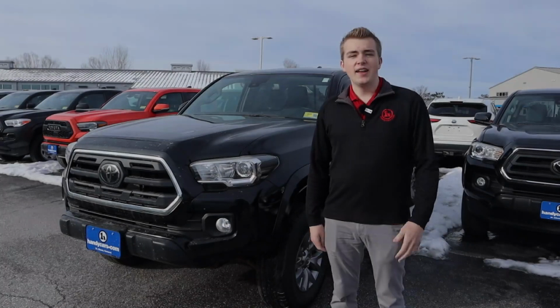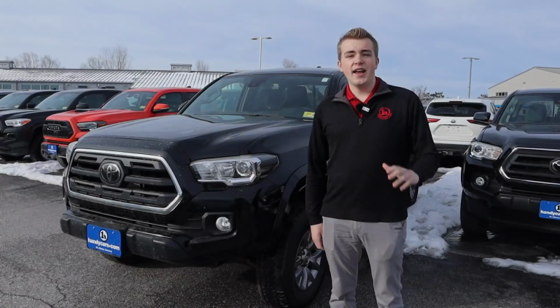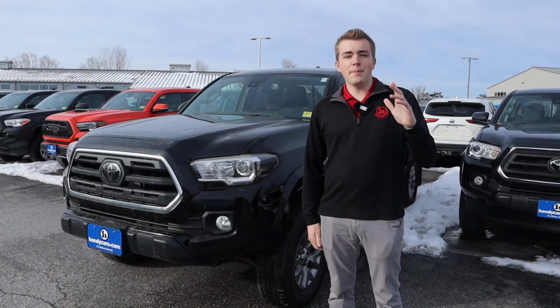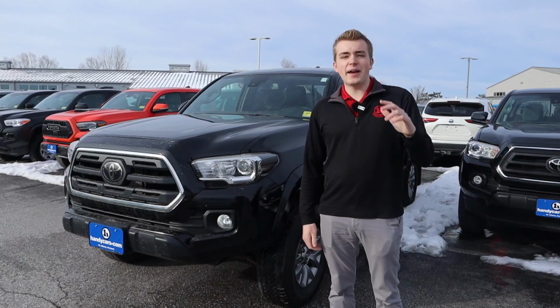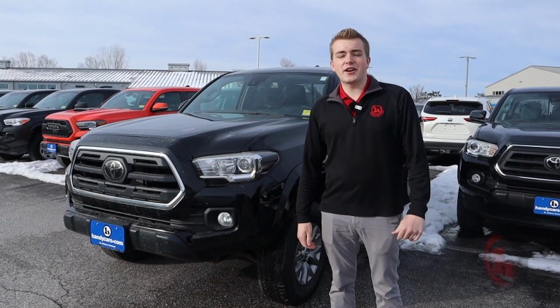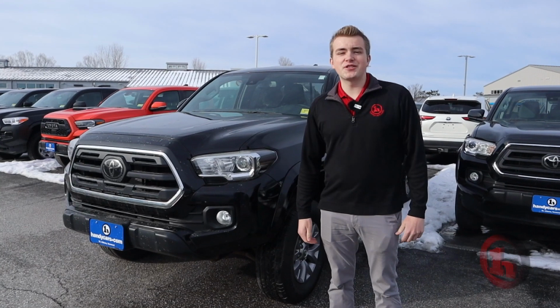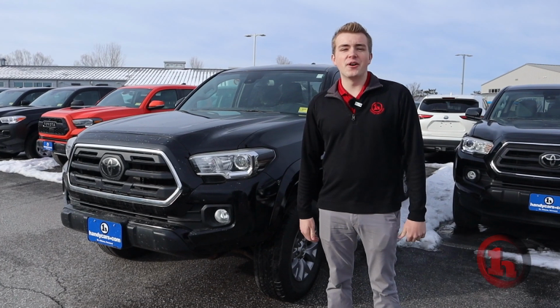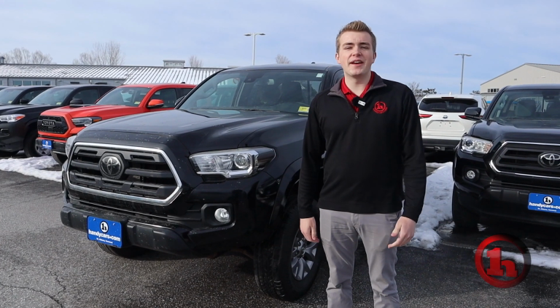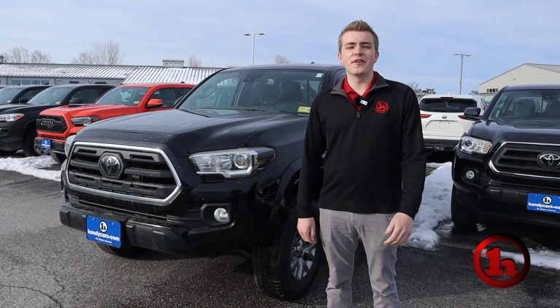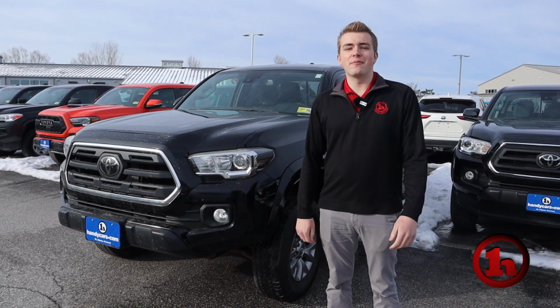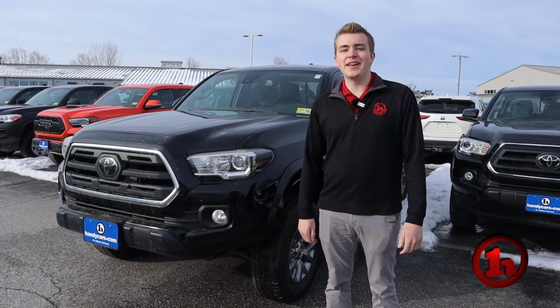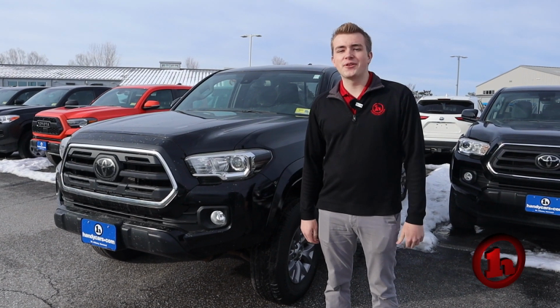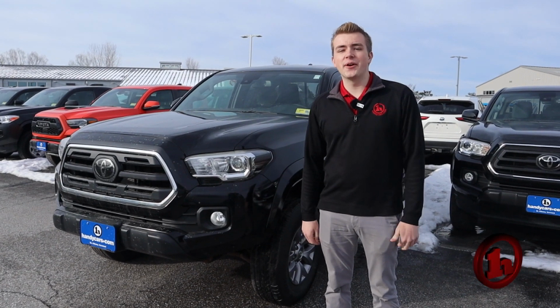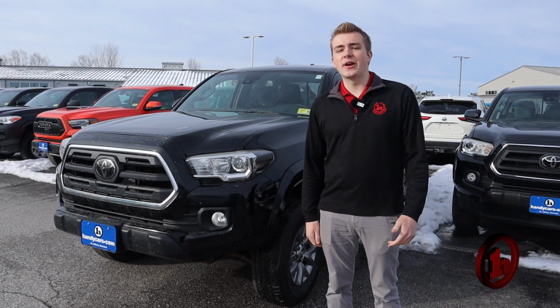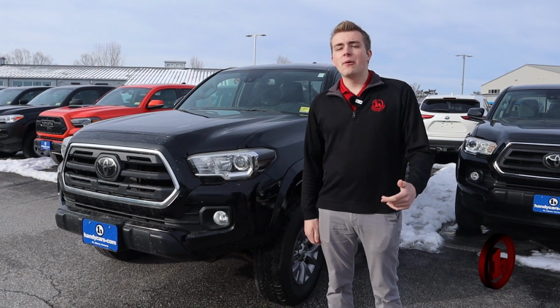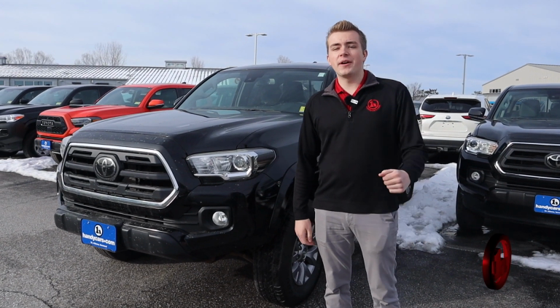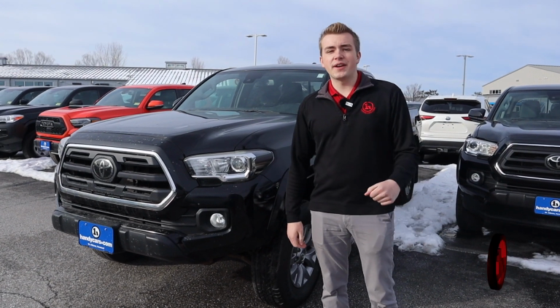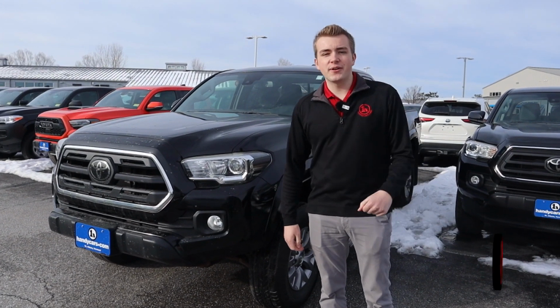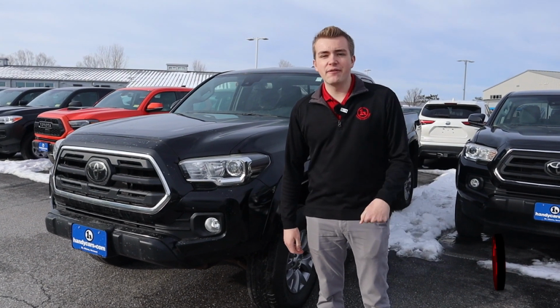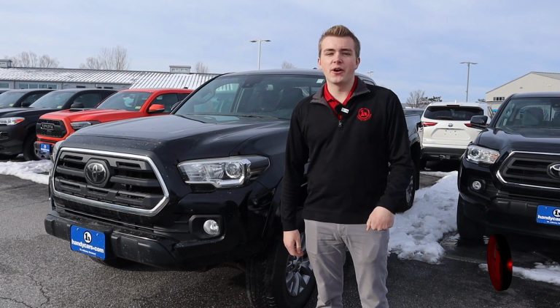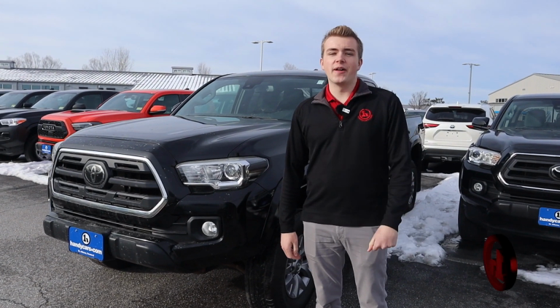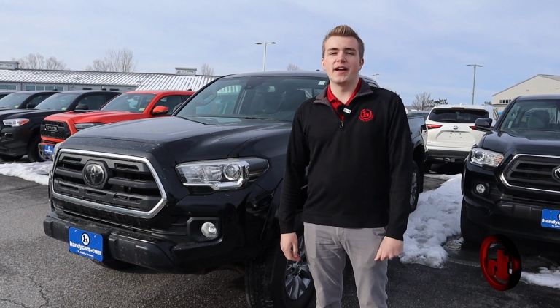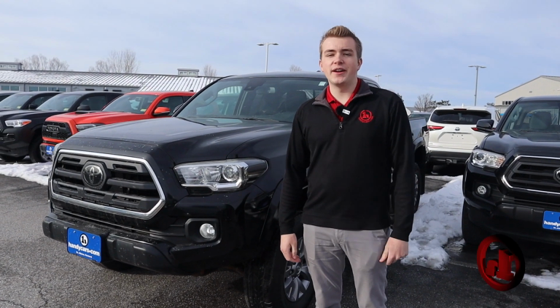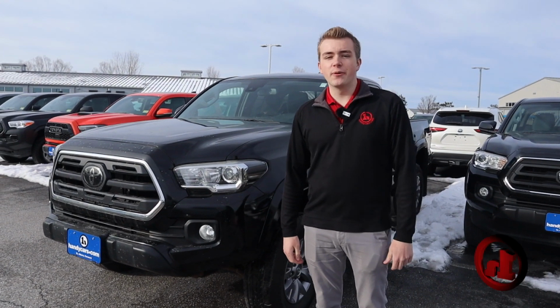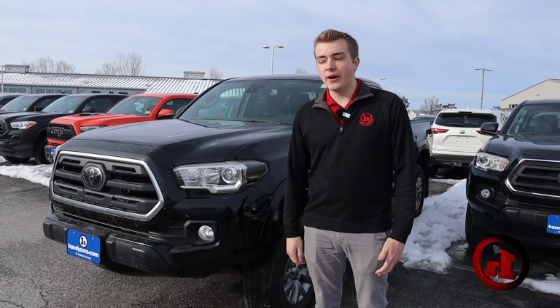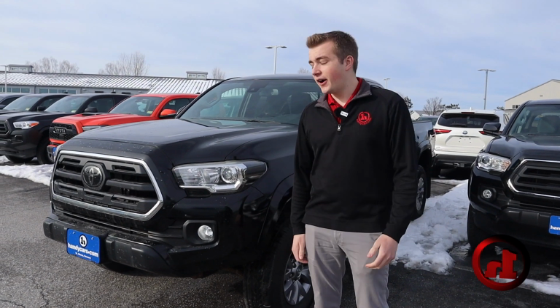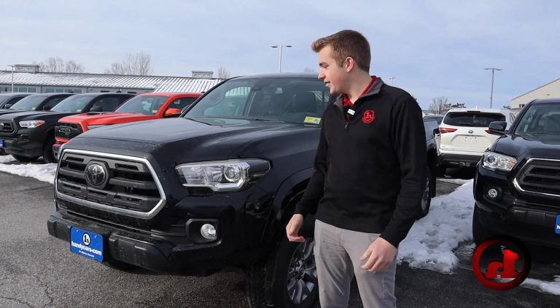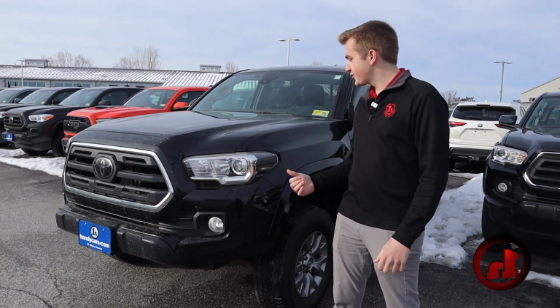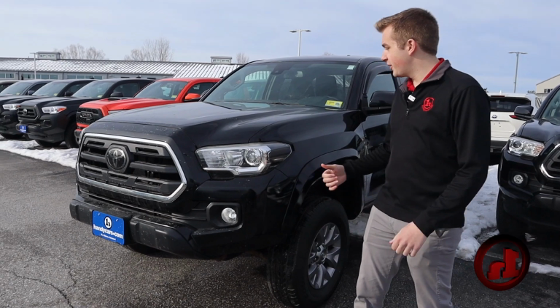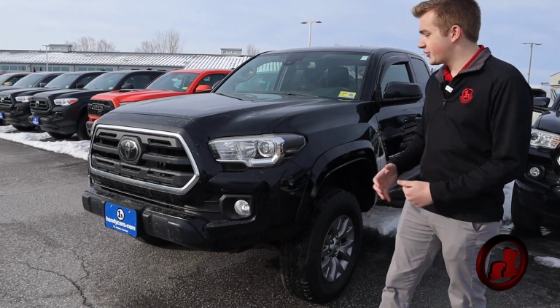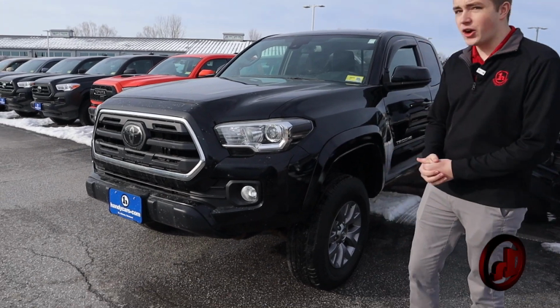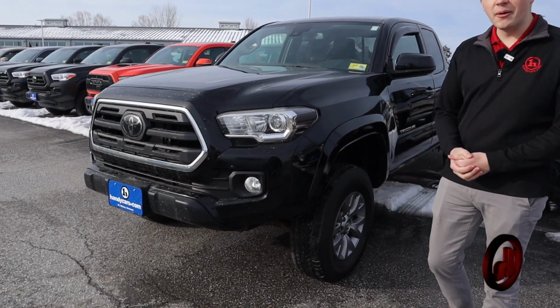Hey Patrick, how's it going? Daniel from Handy Toyota. I want to thank you again for your online inquiry on this Toyota Tacoma.